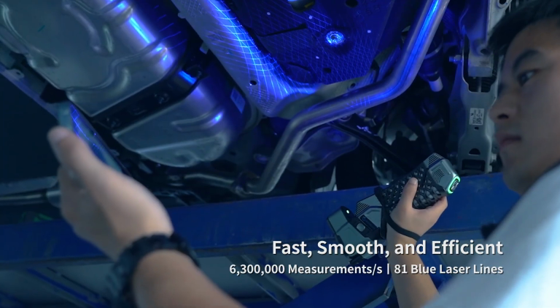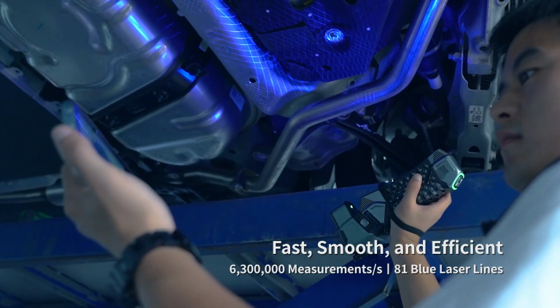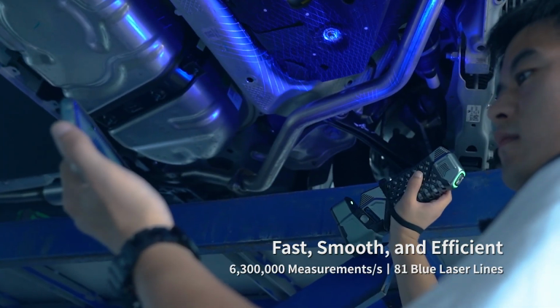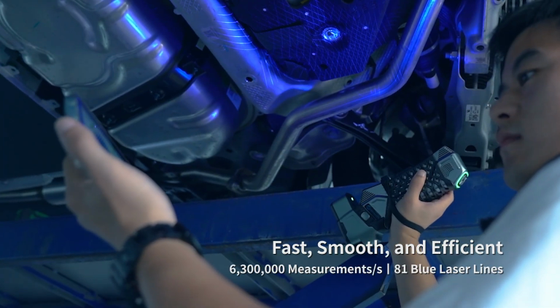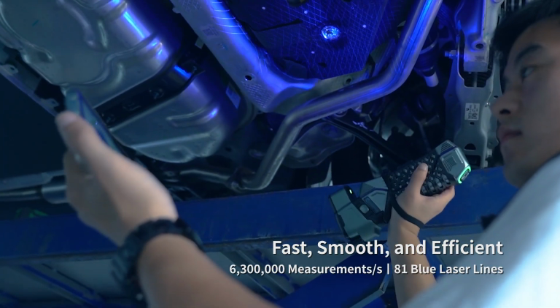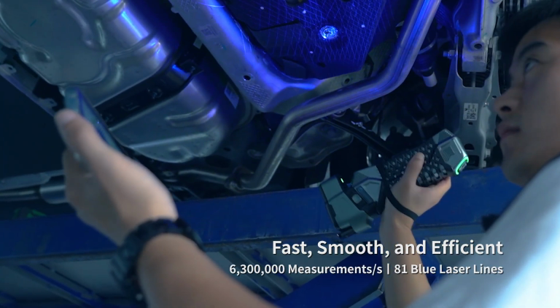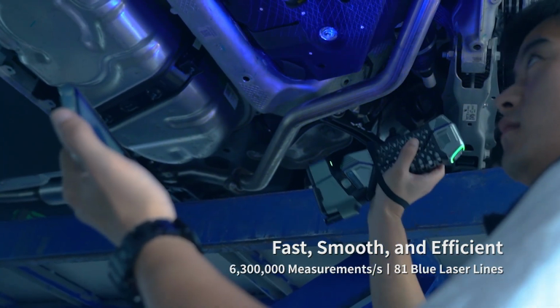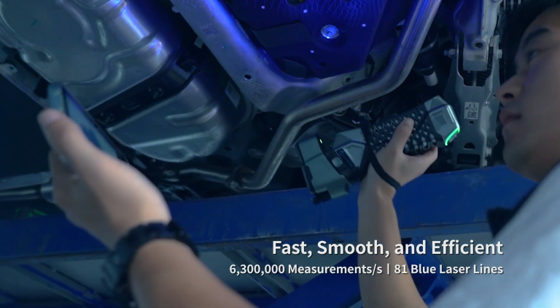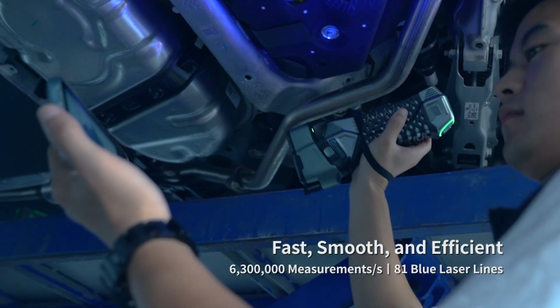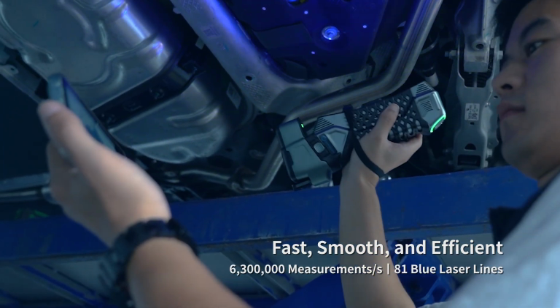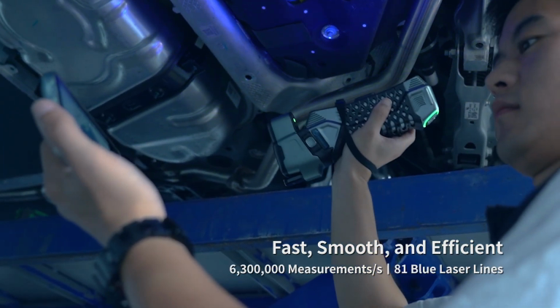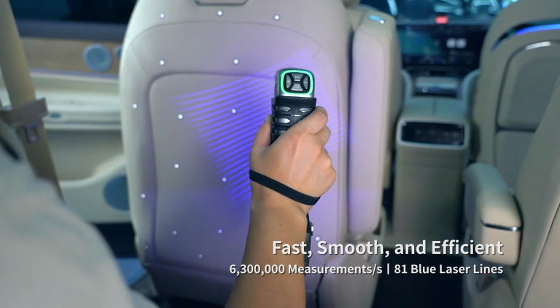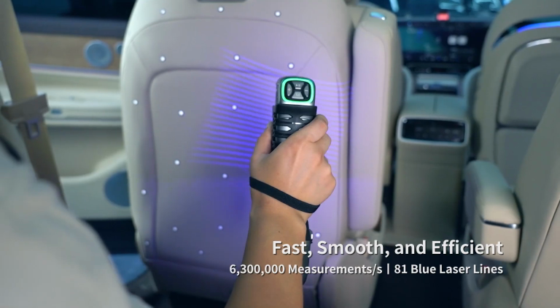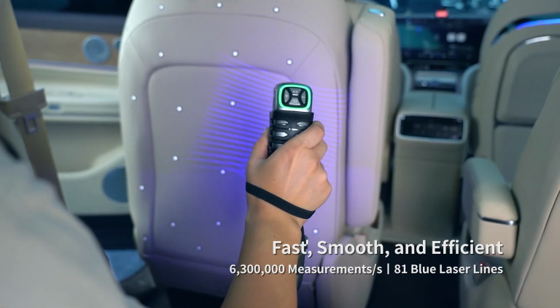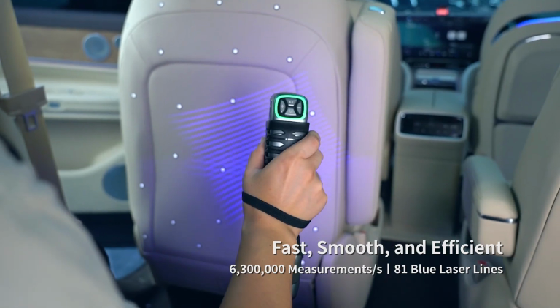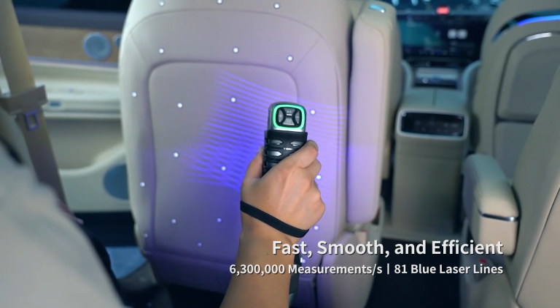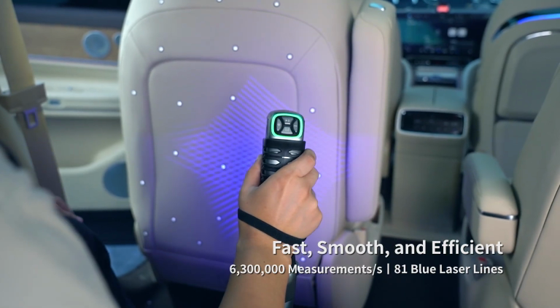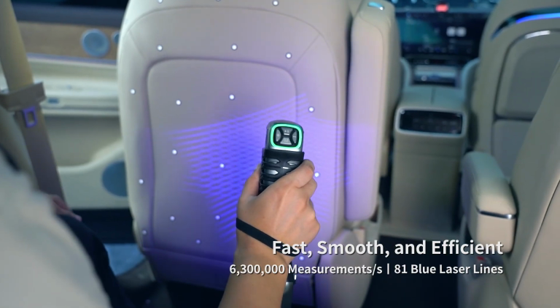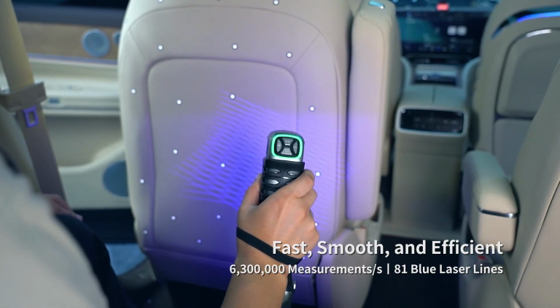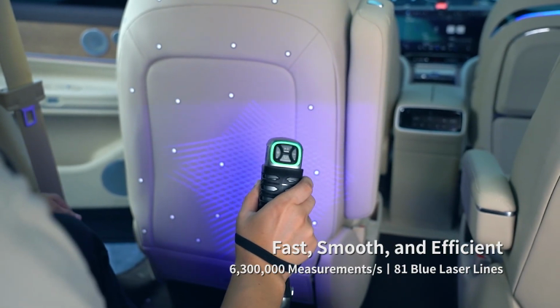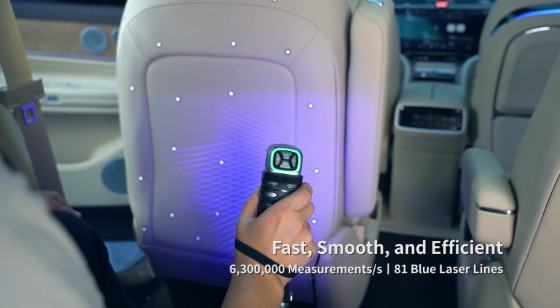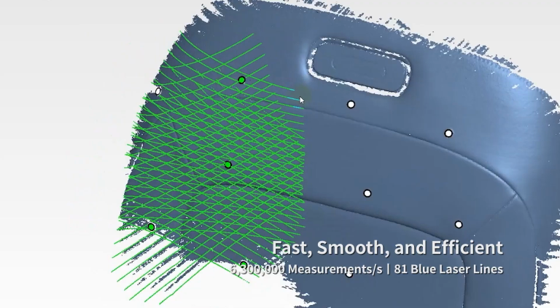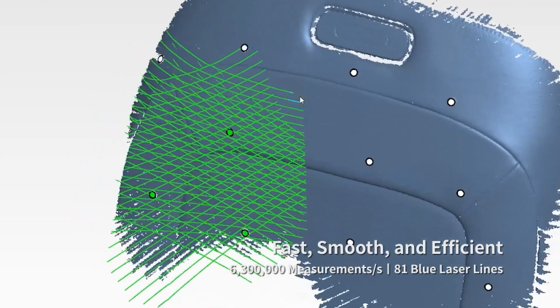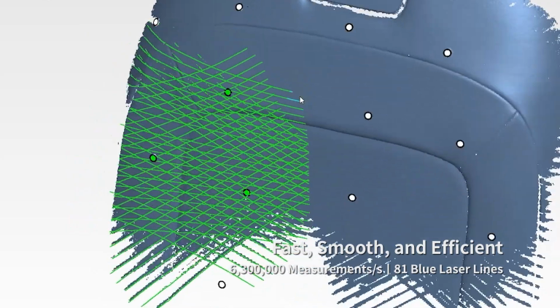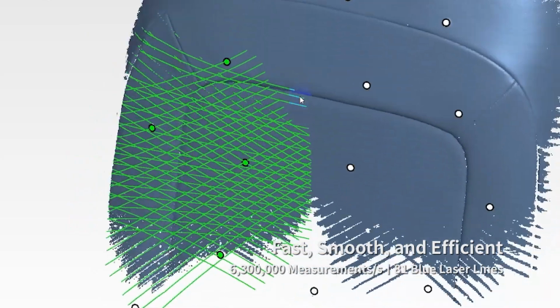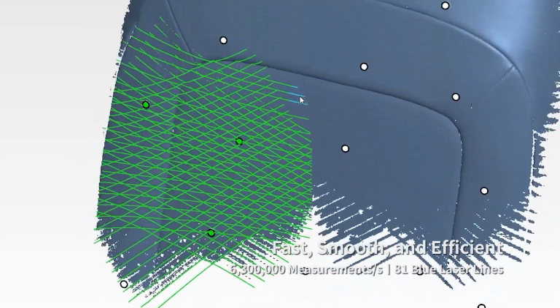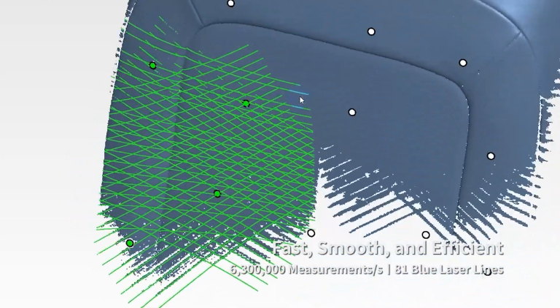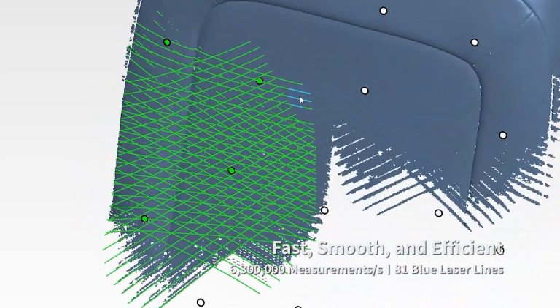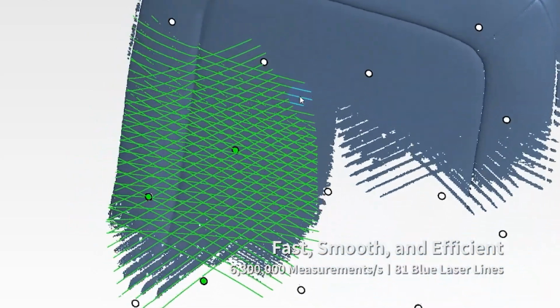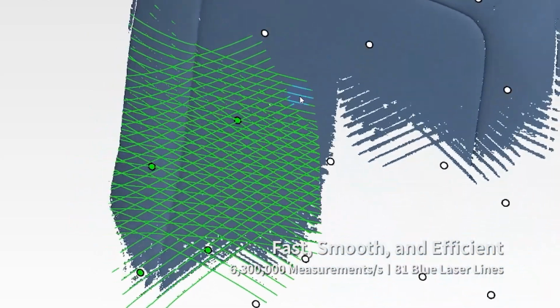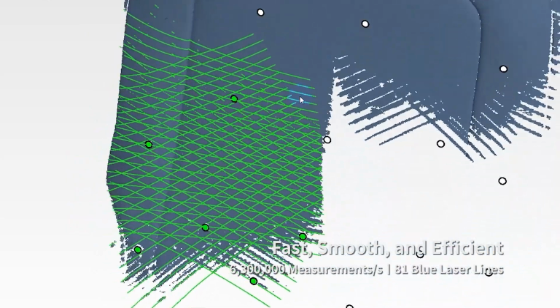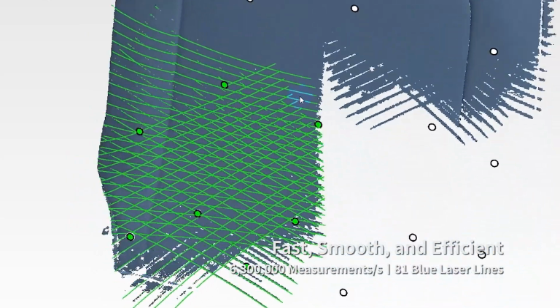Whether it's for product development or inspection, just press the button and start 3D scanning with ease.